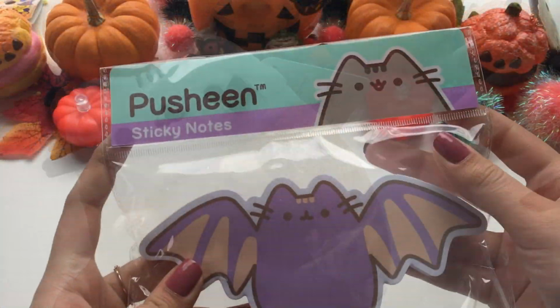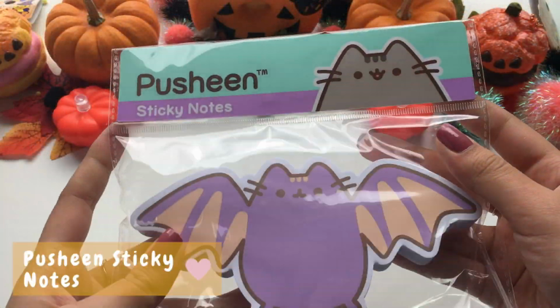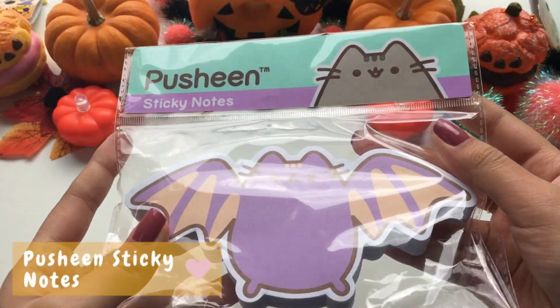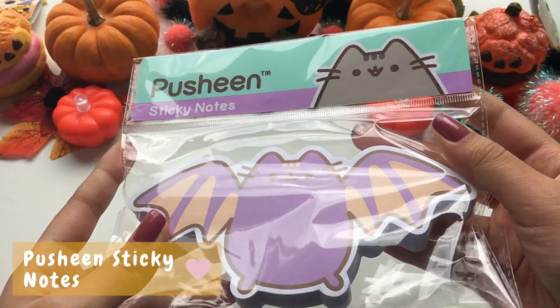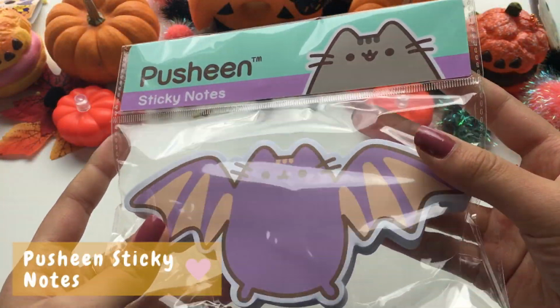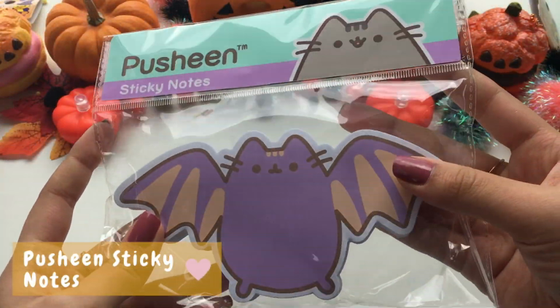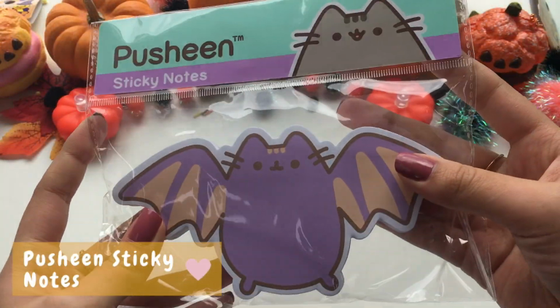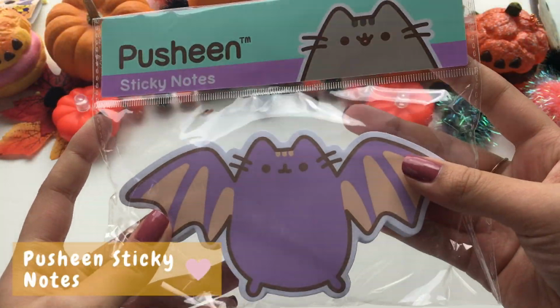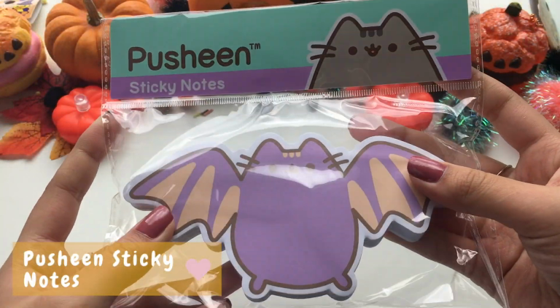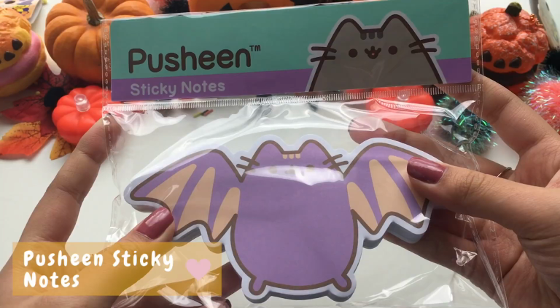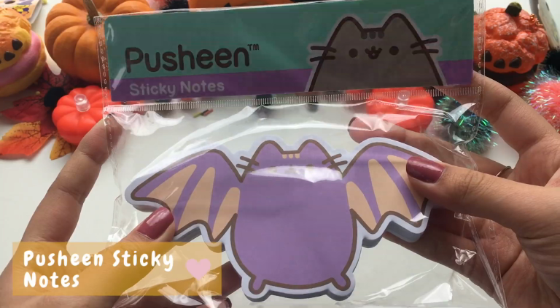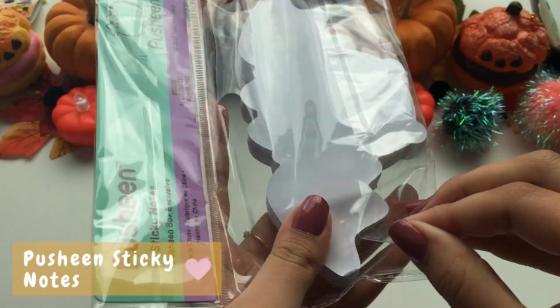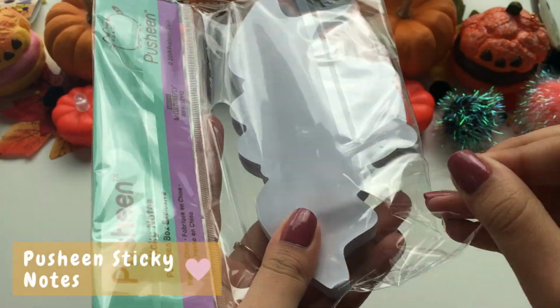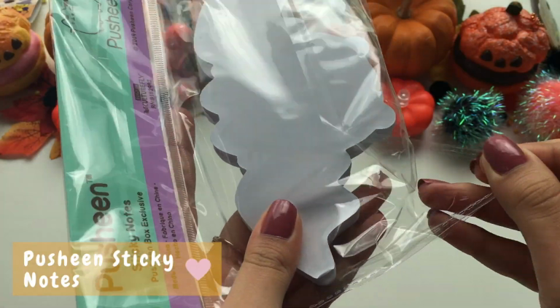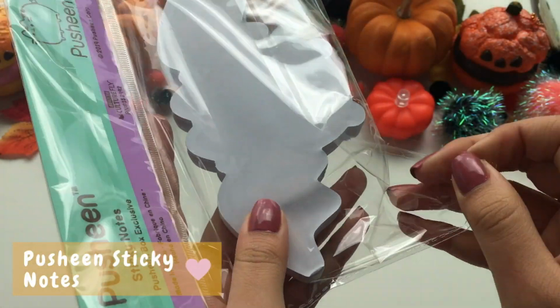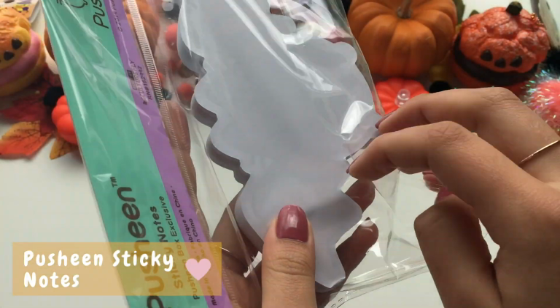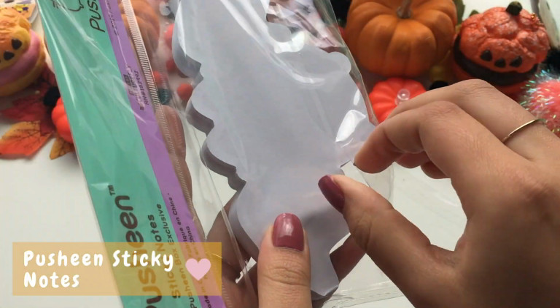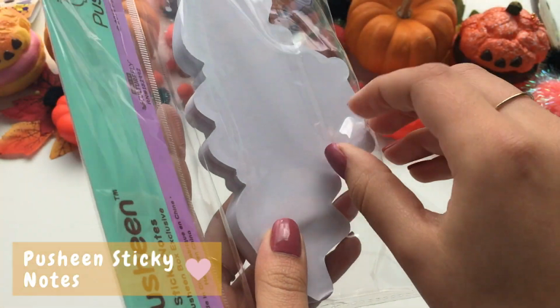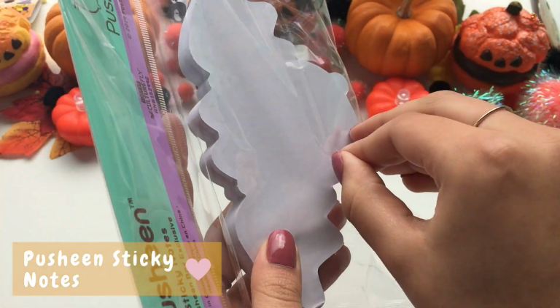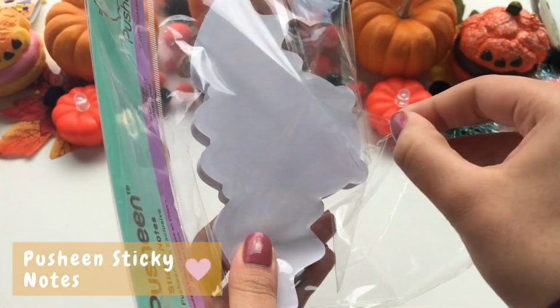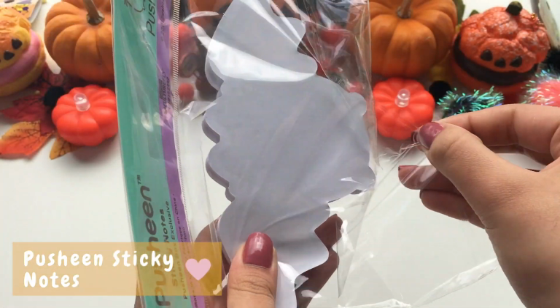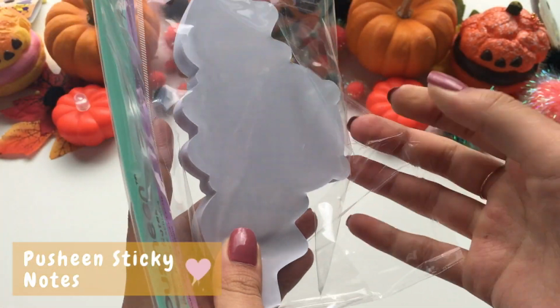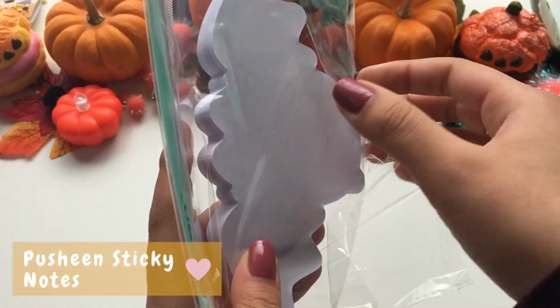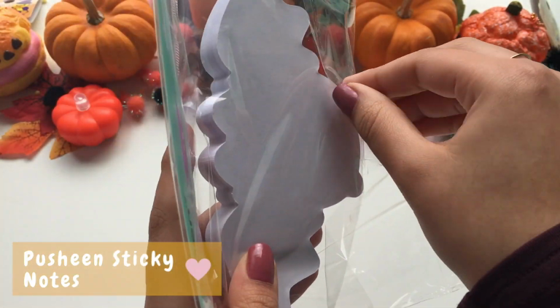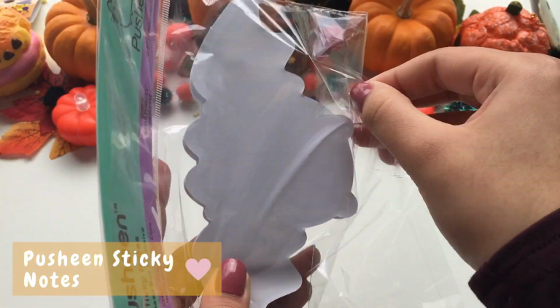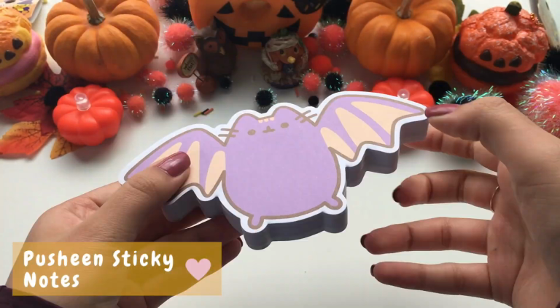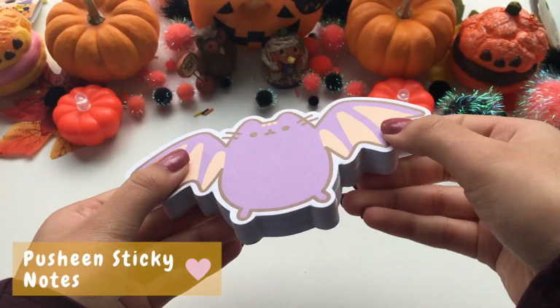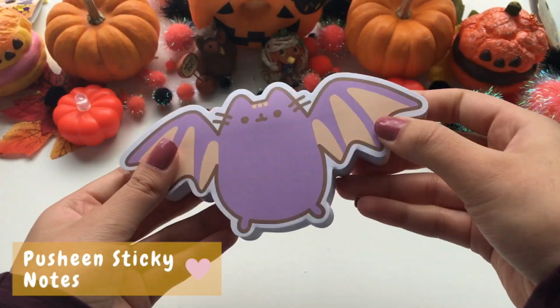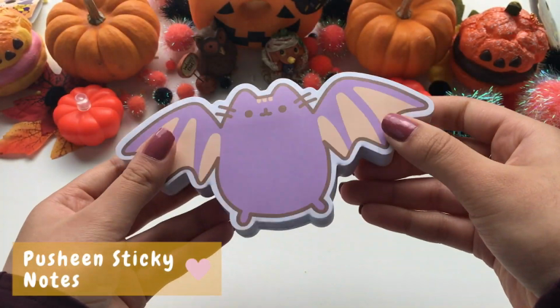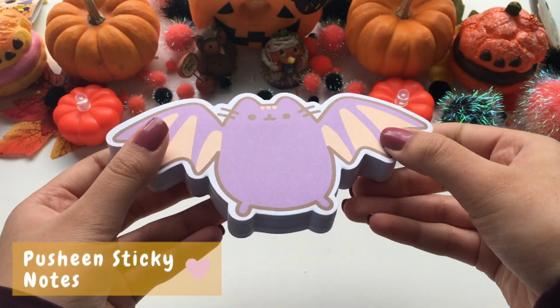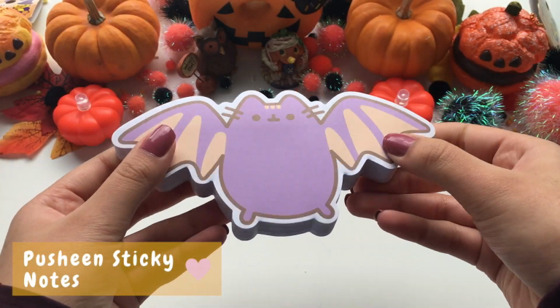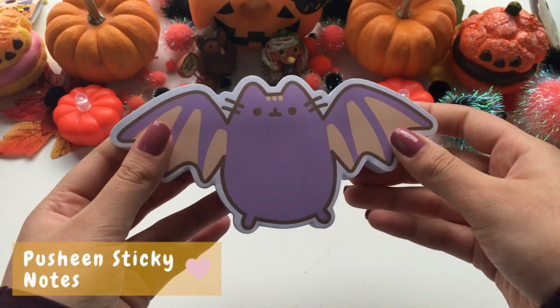The next item that we received are some bat Pusheen sticky notes. They are super cute and are perfect for small reminders.